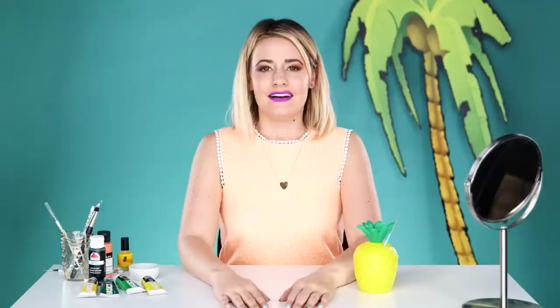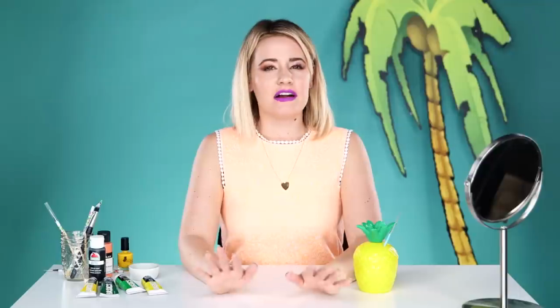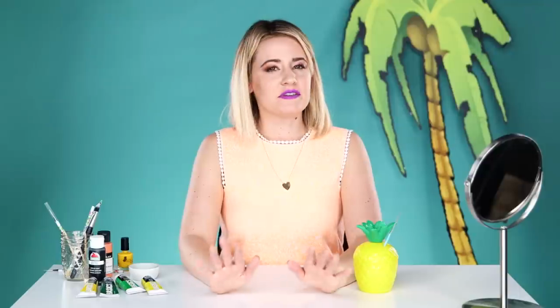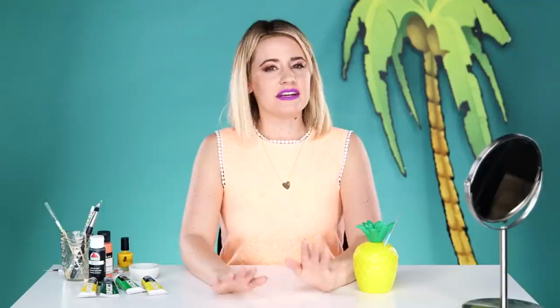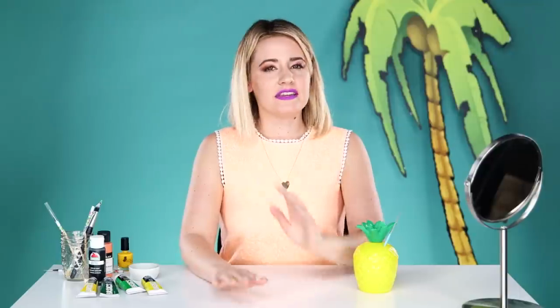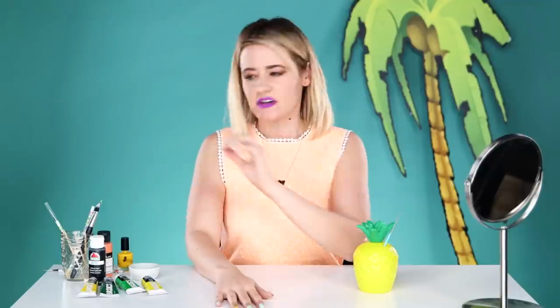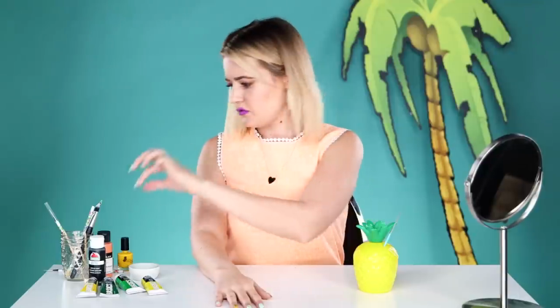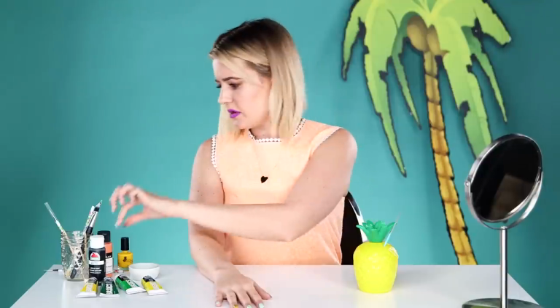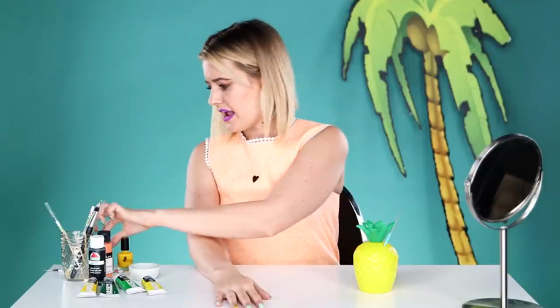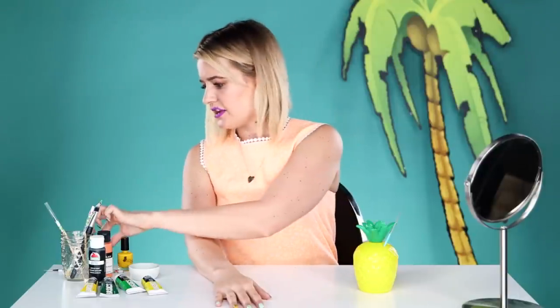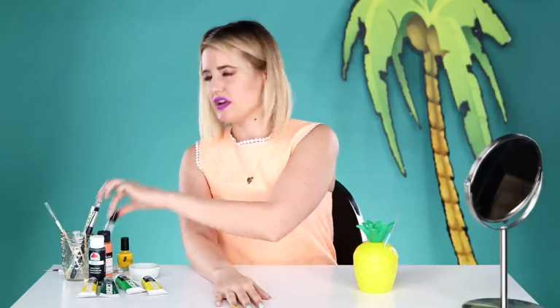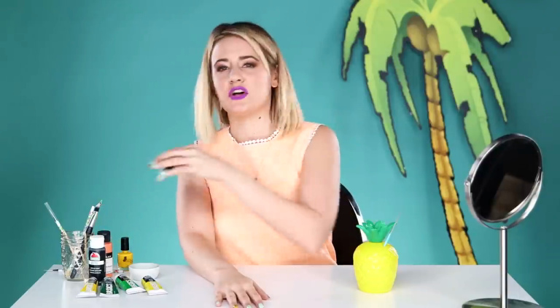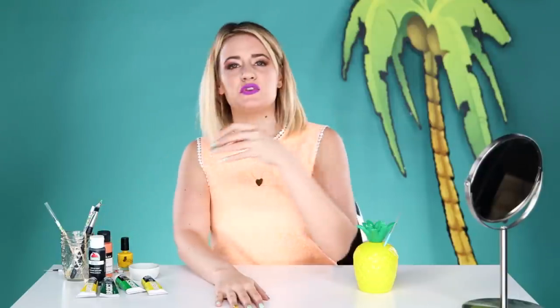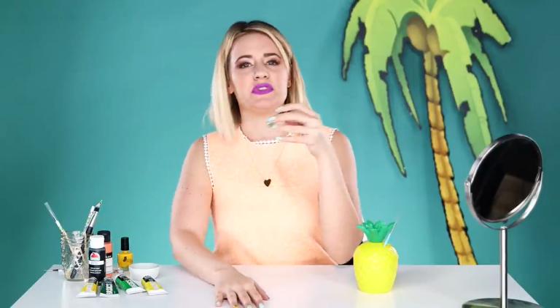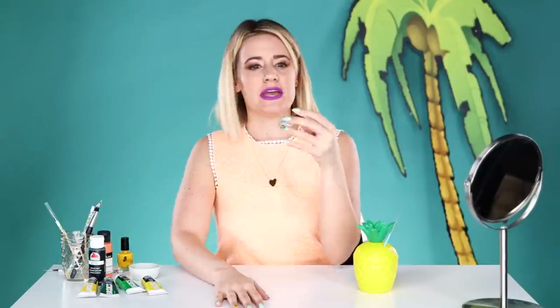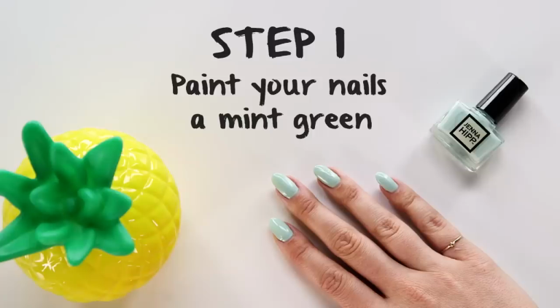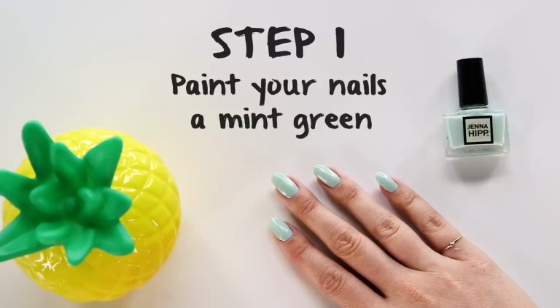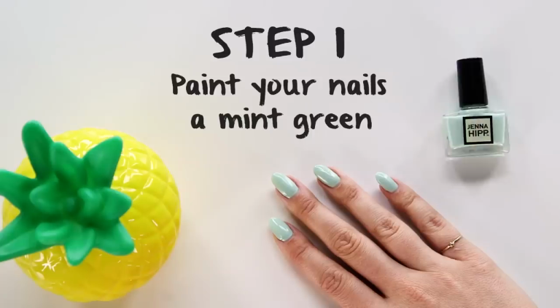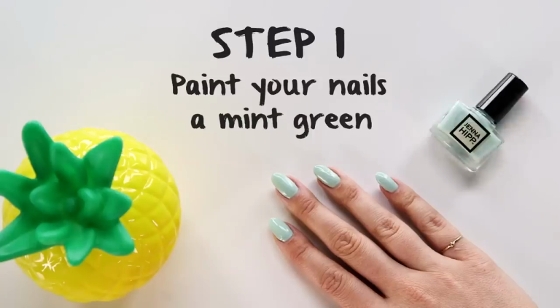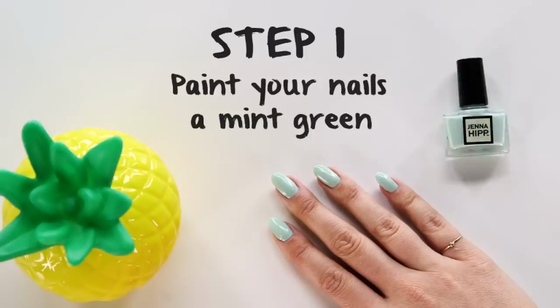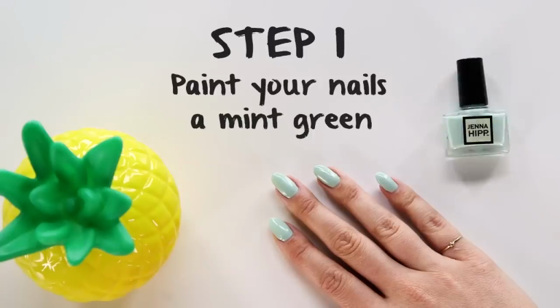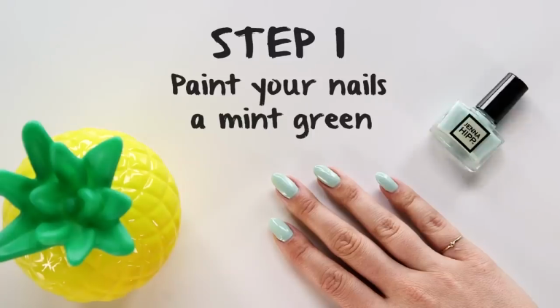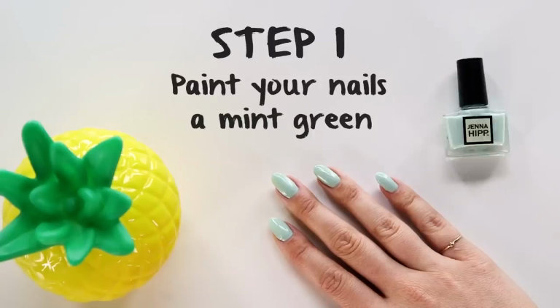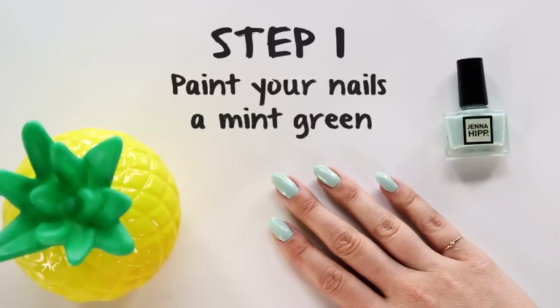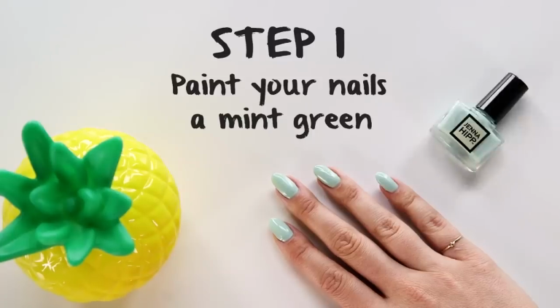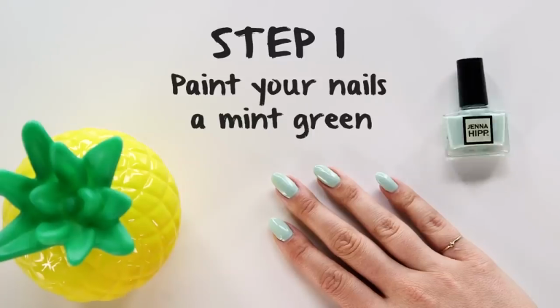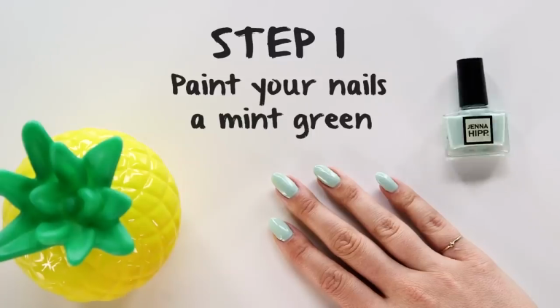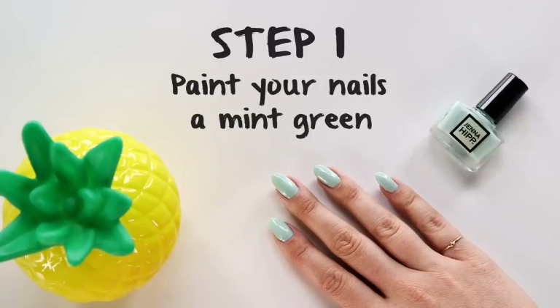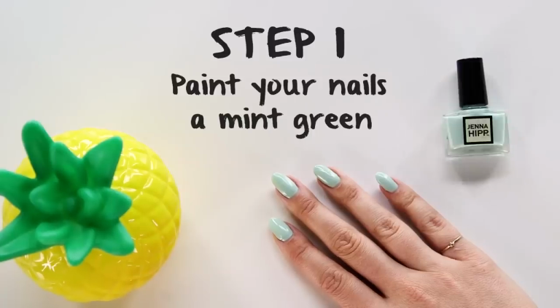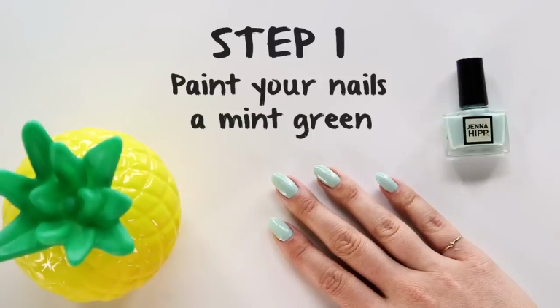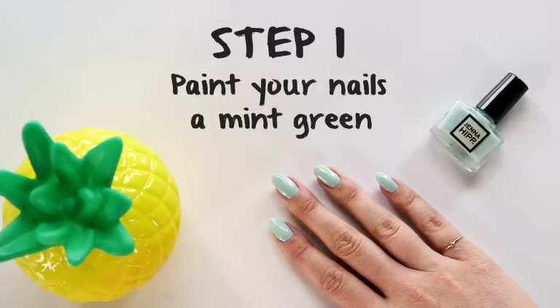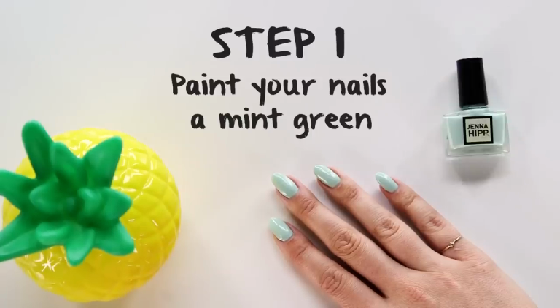All right, so to kick things off, you want to paint your nails with a mint green polish. I'm using this one — it's called Thin Mint.